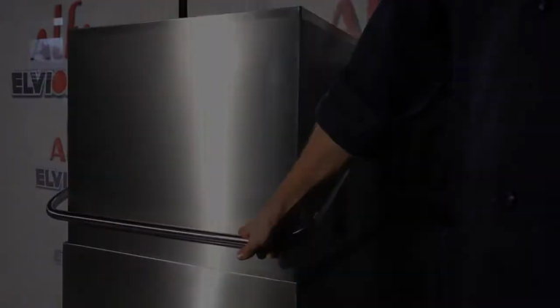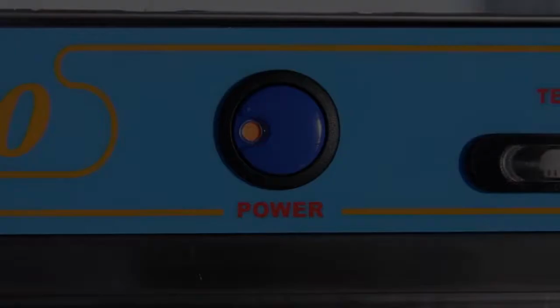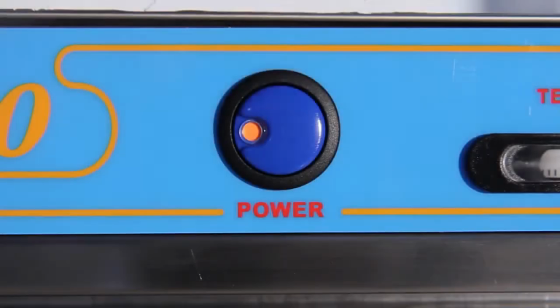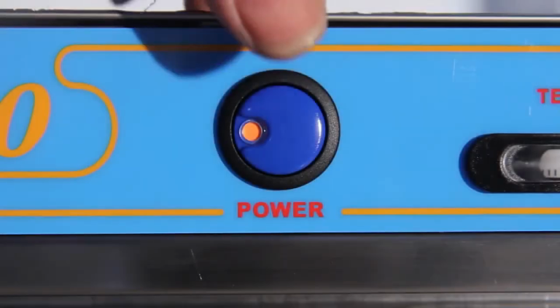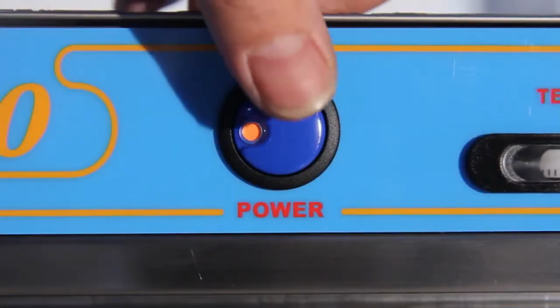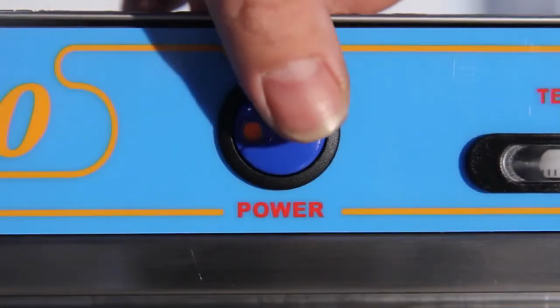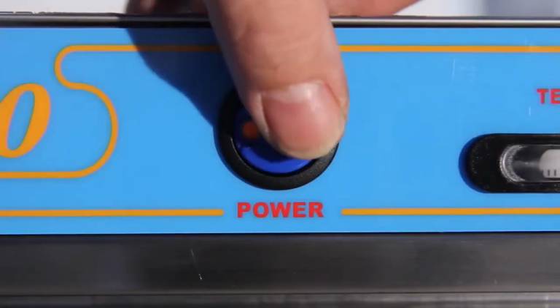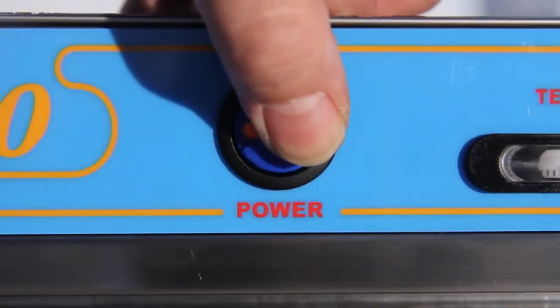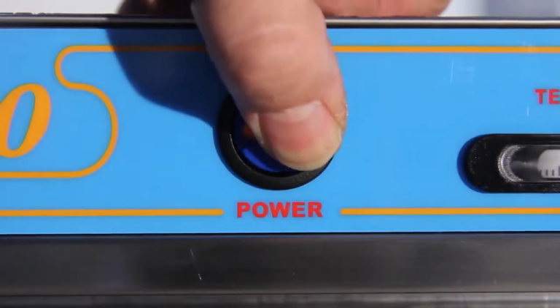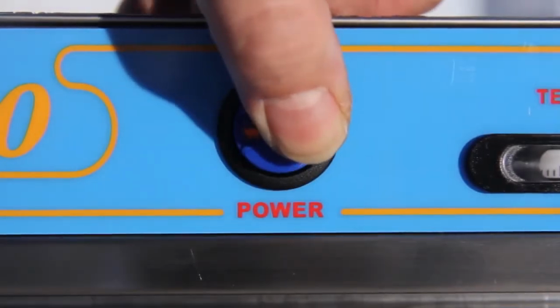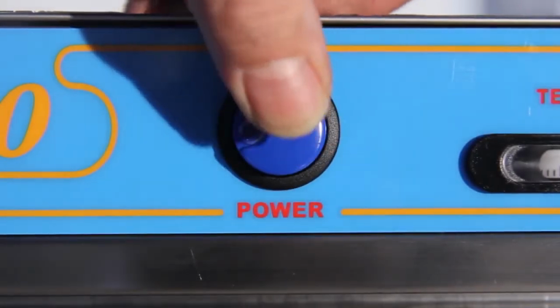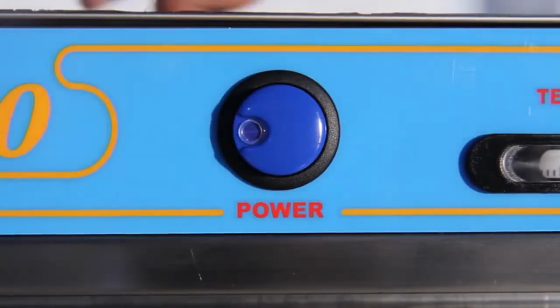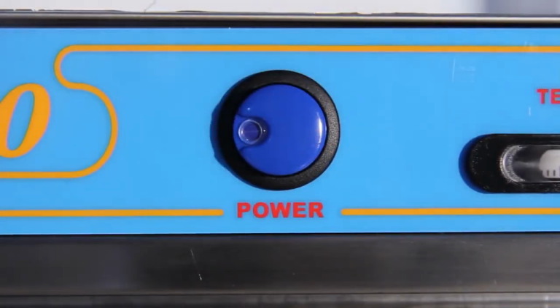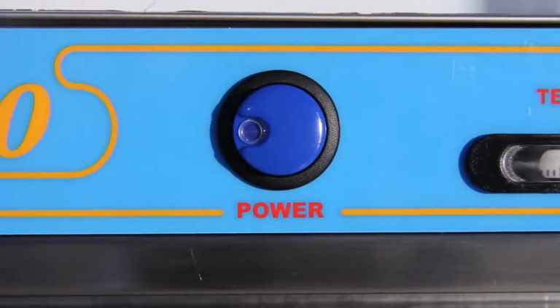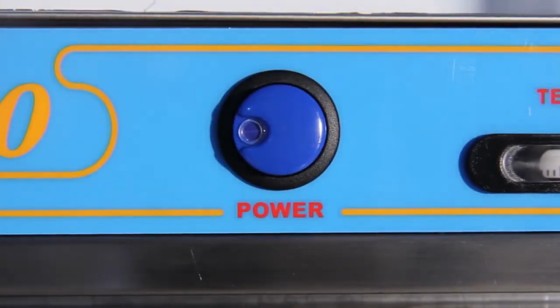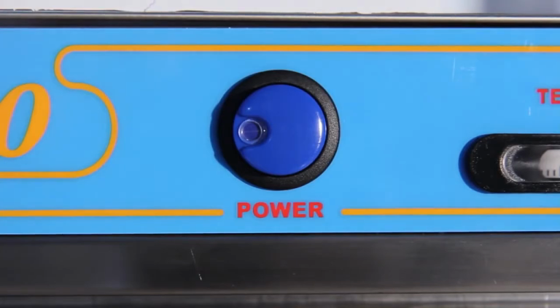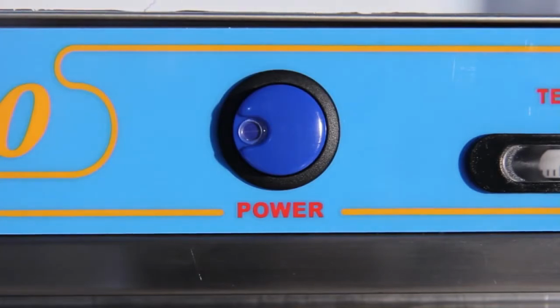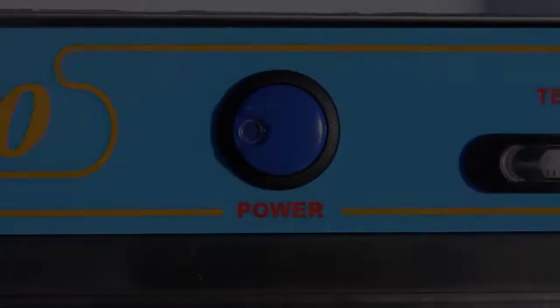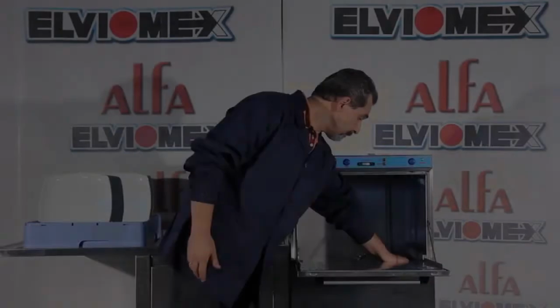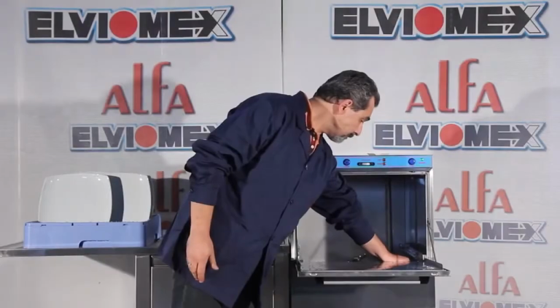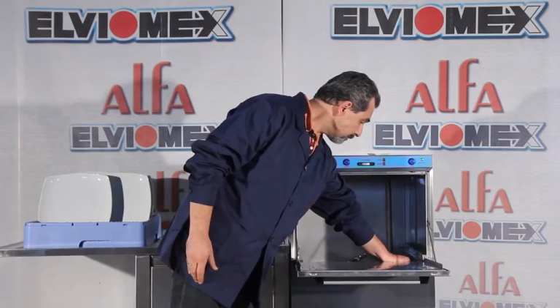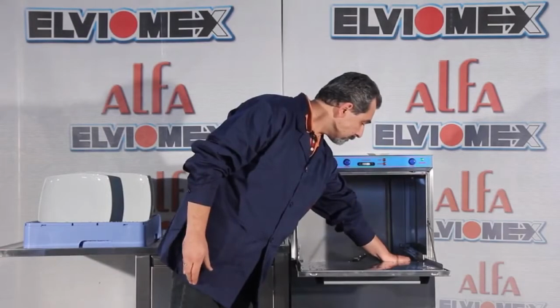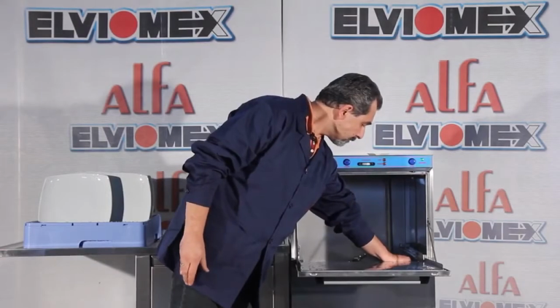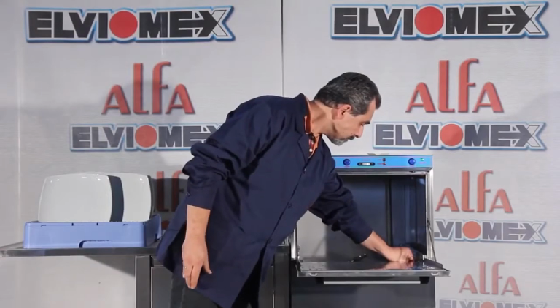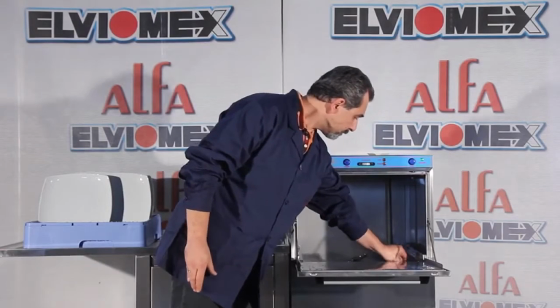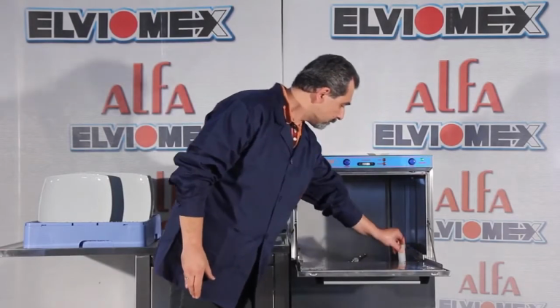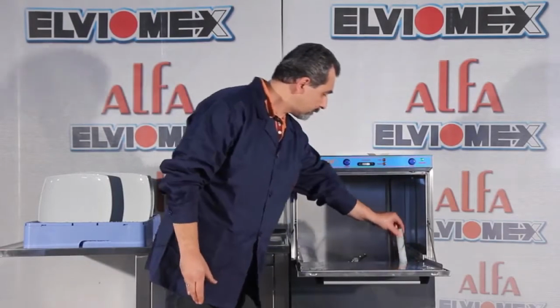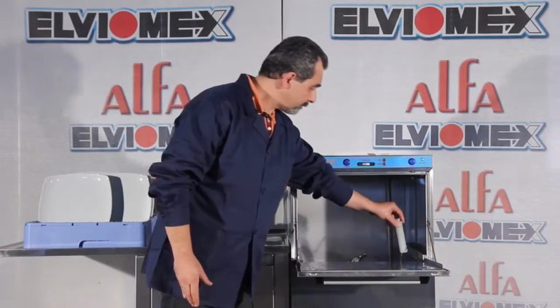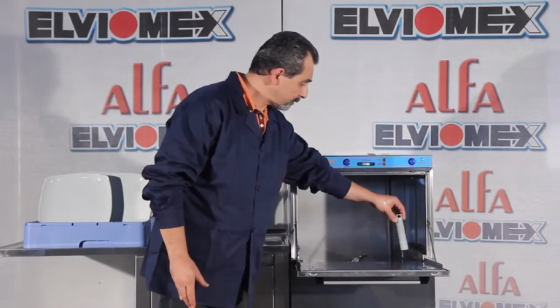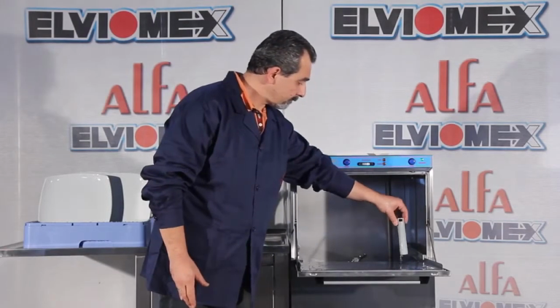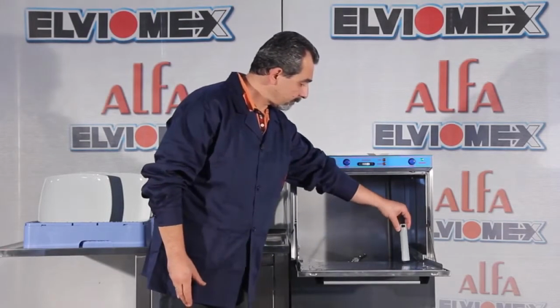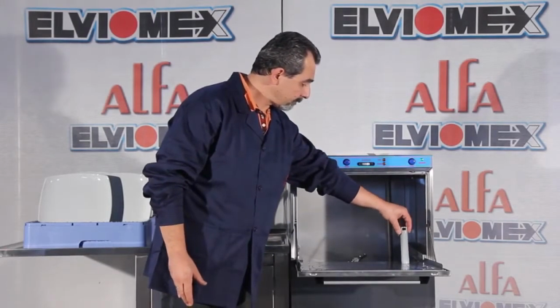At the end of the day, turn off the on-off switch. Remove the overflow pipe in order to empty the tank.